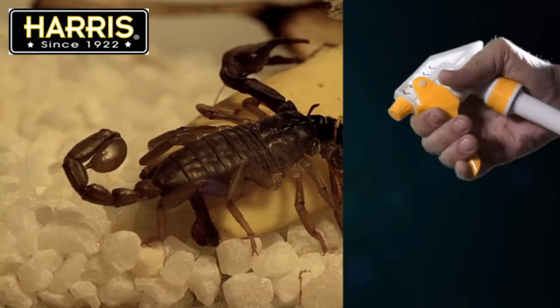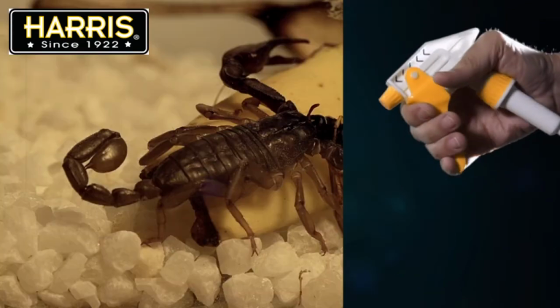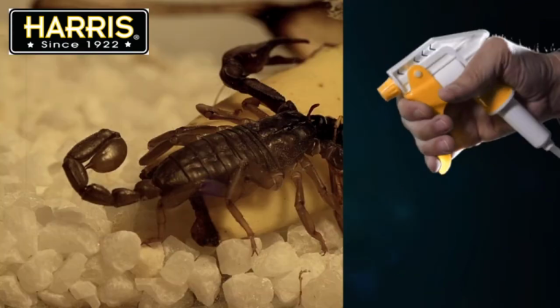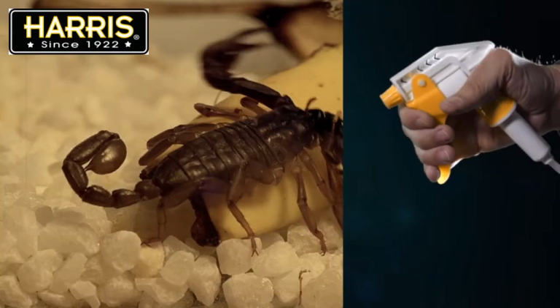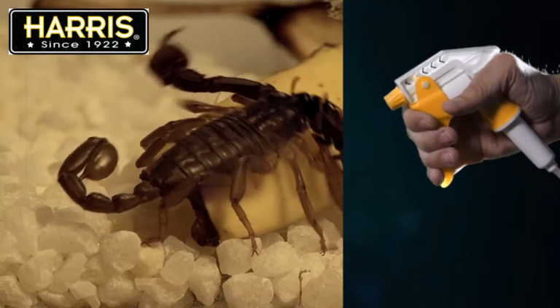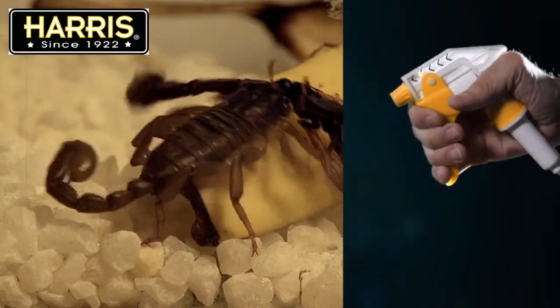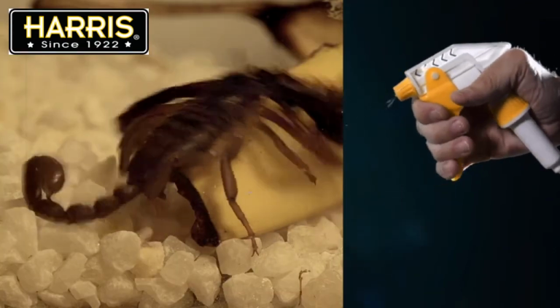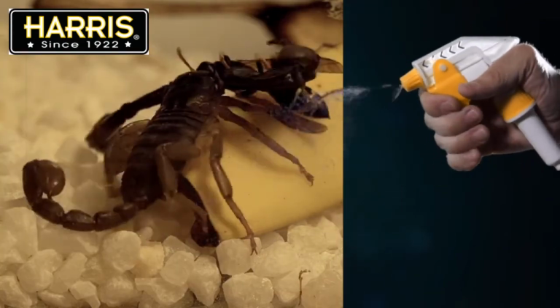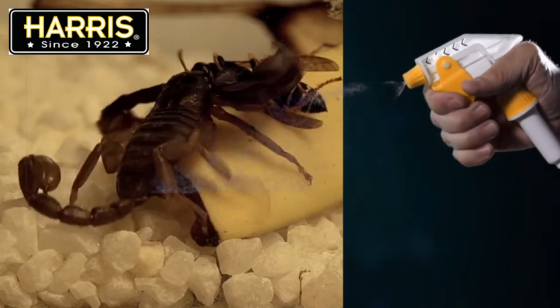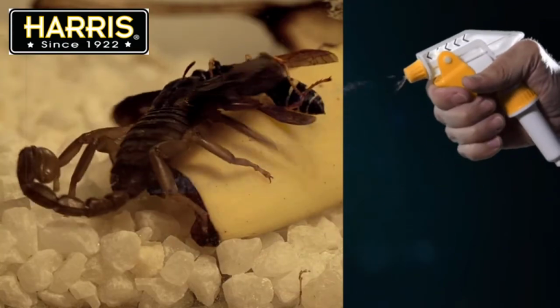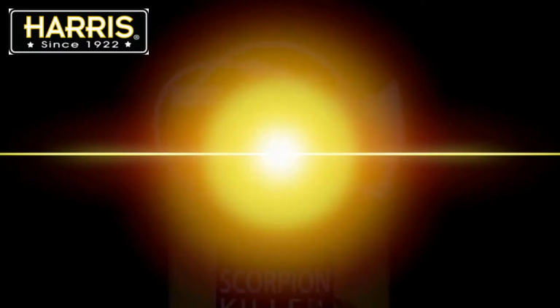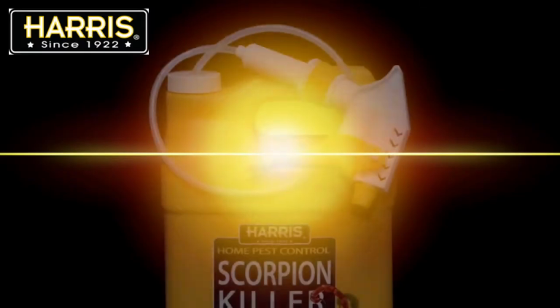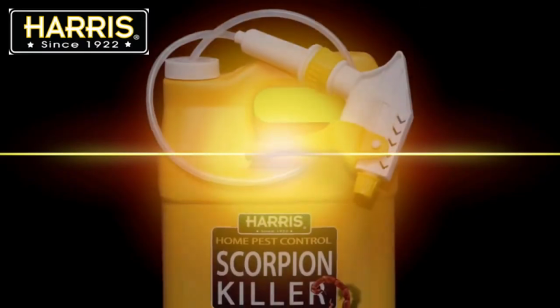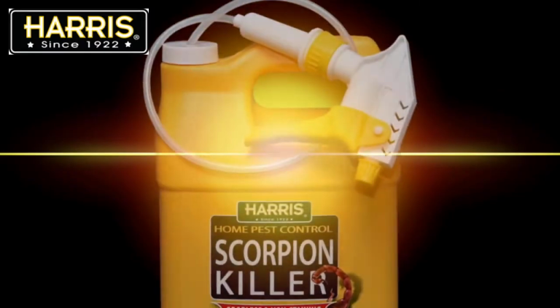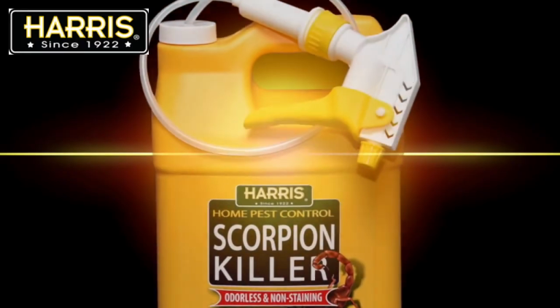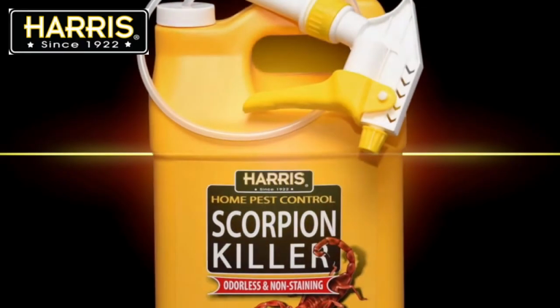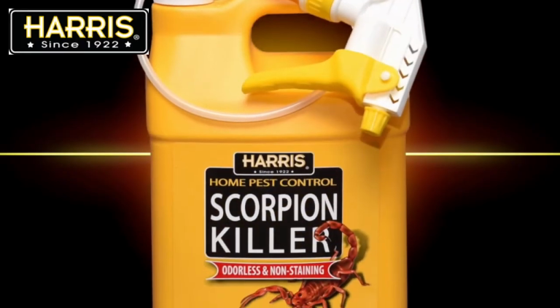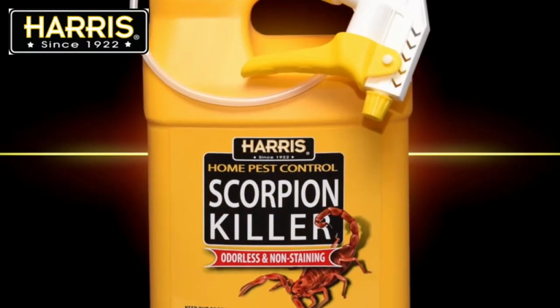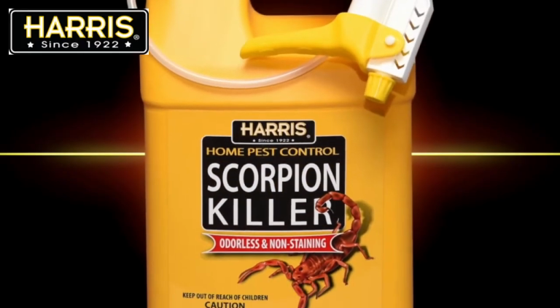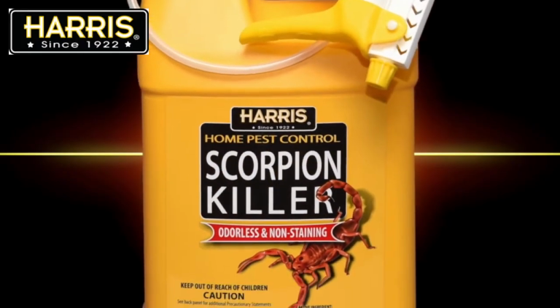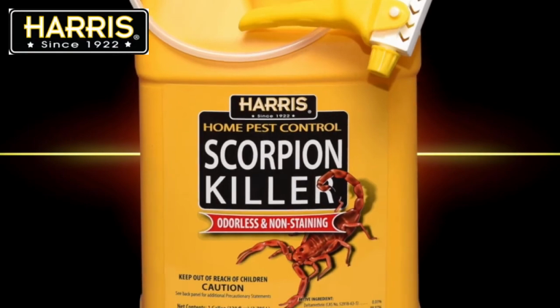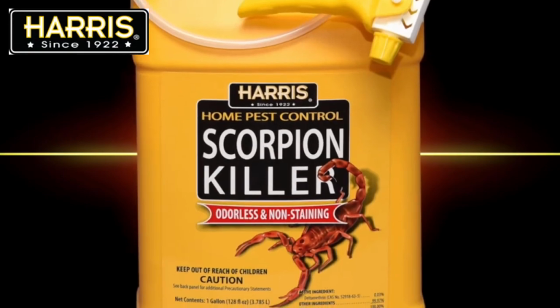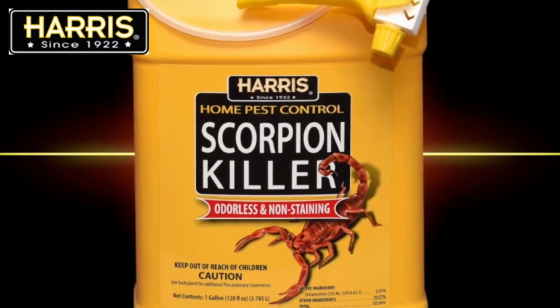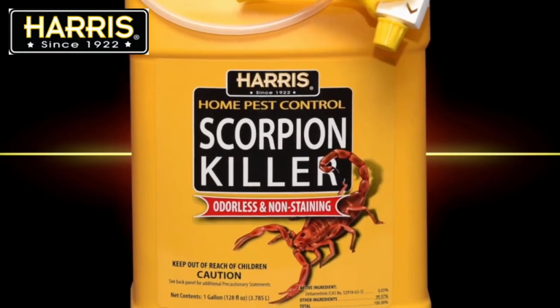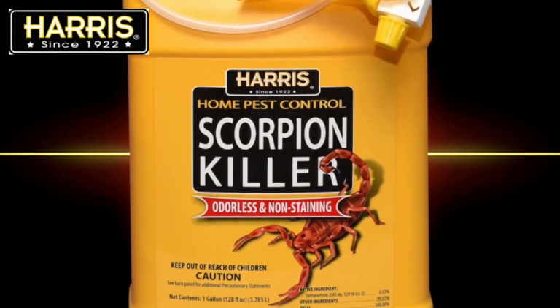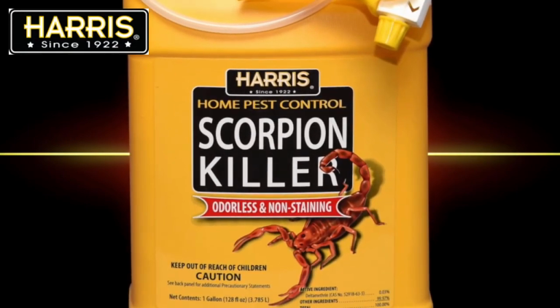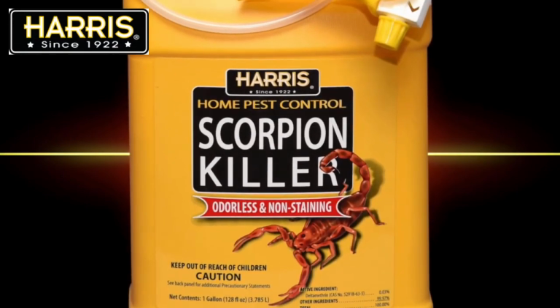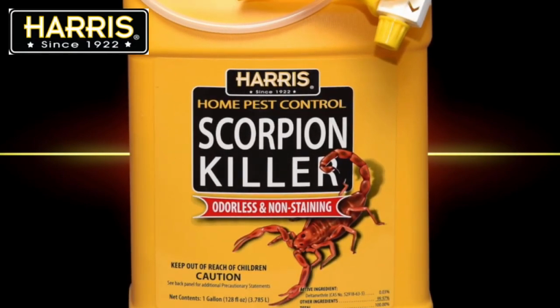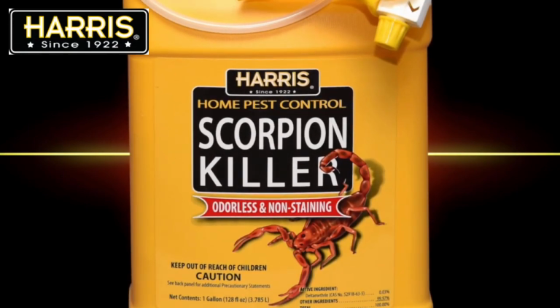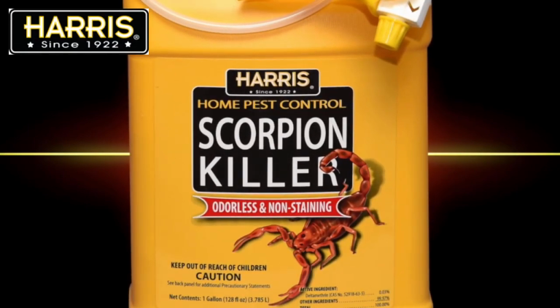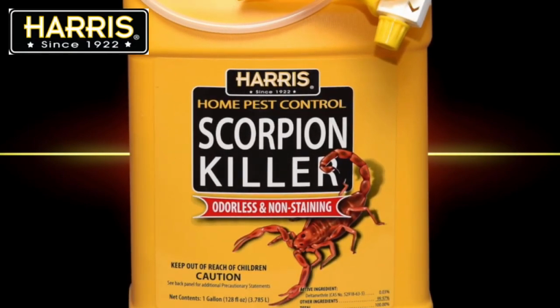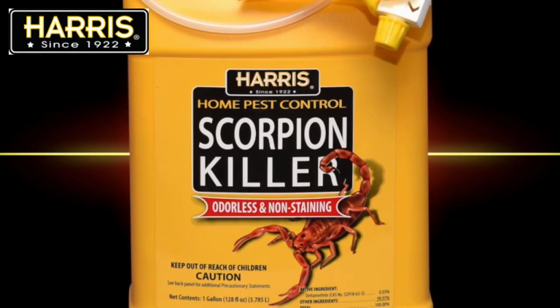Harris Scorpion Killer — a proven way to eliminate scorpions inside and outside.